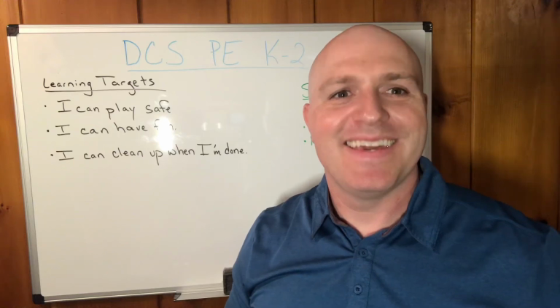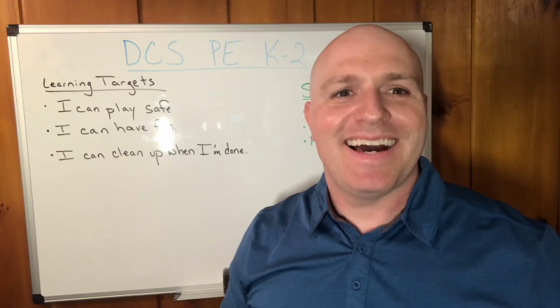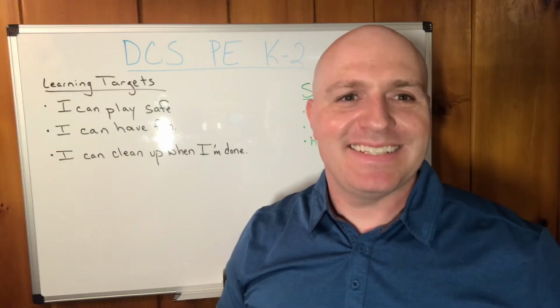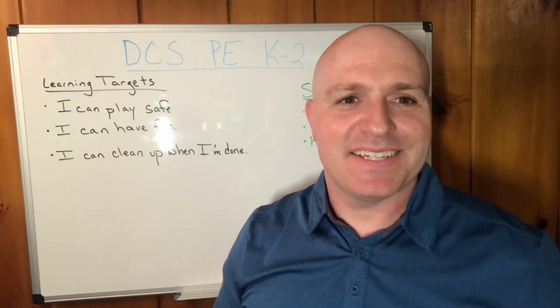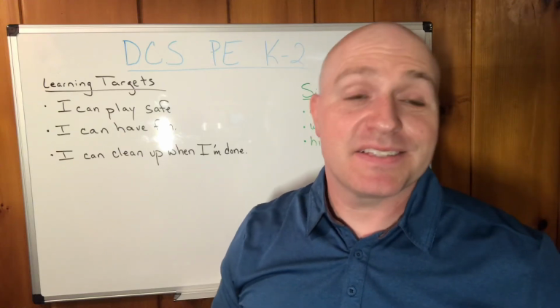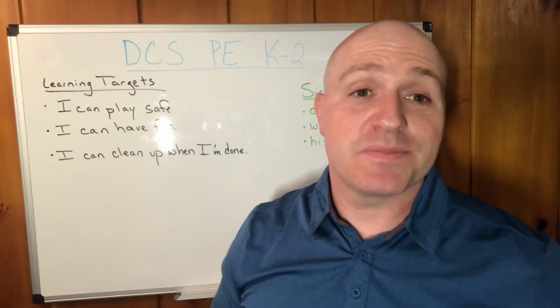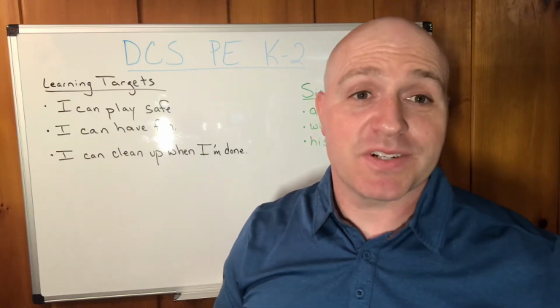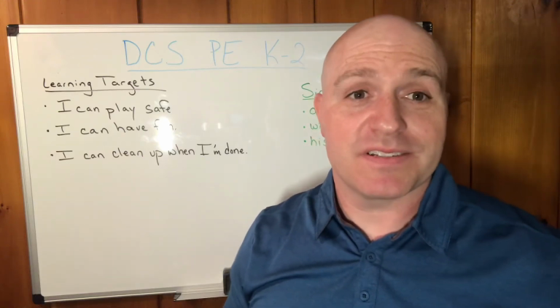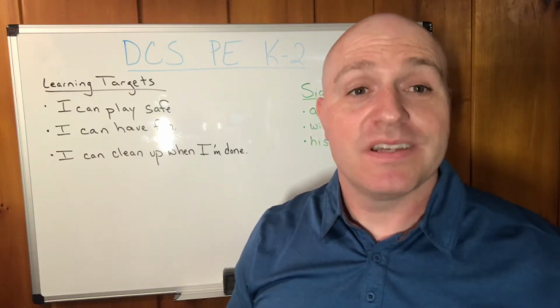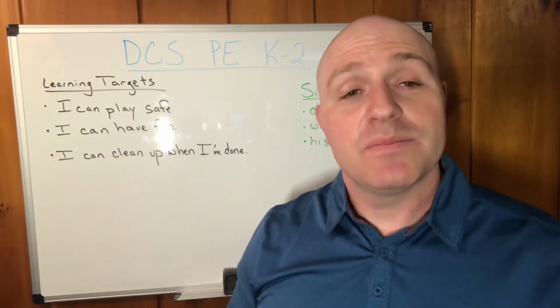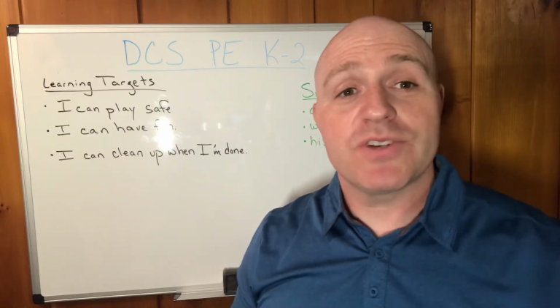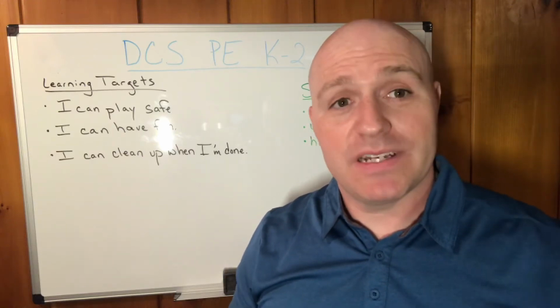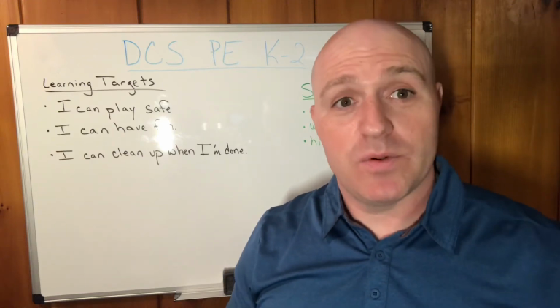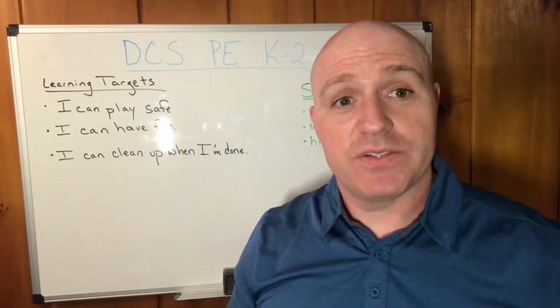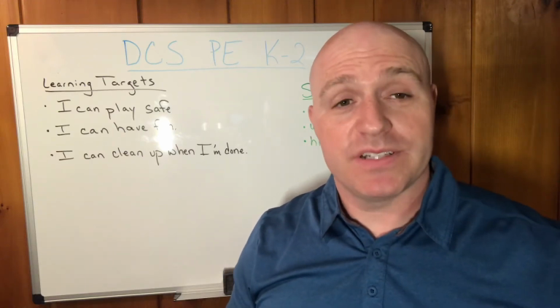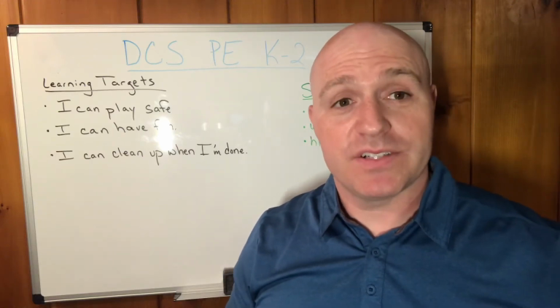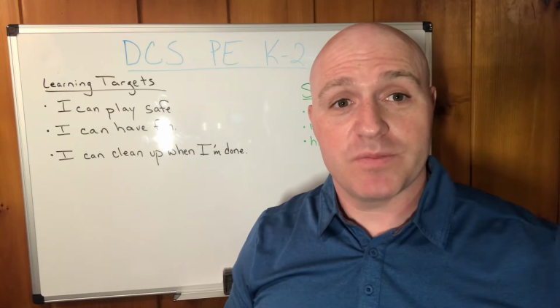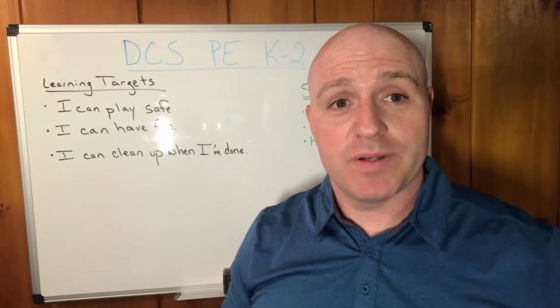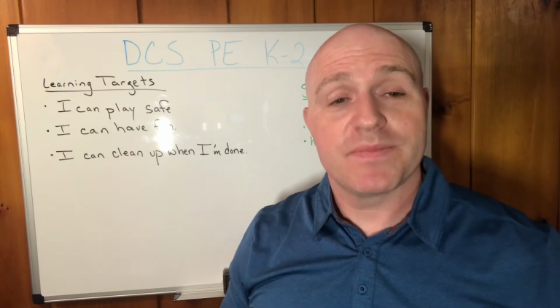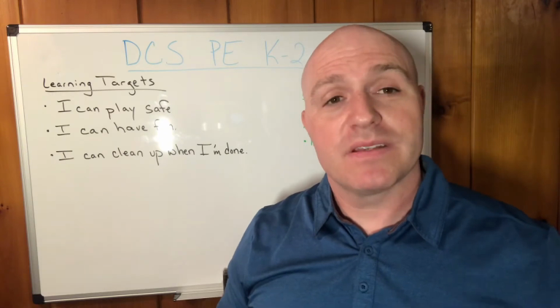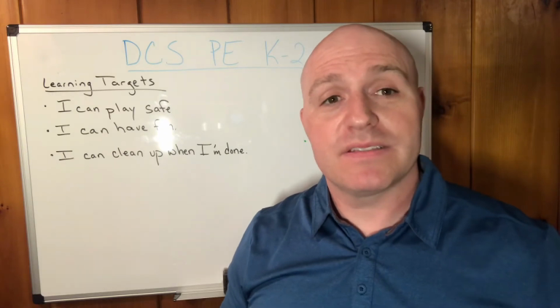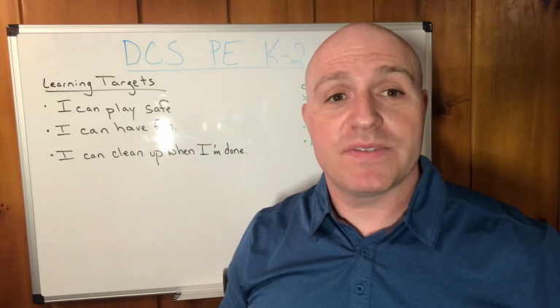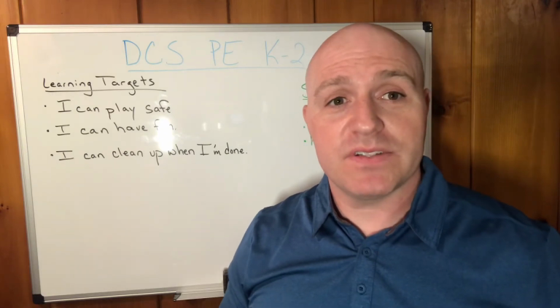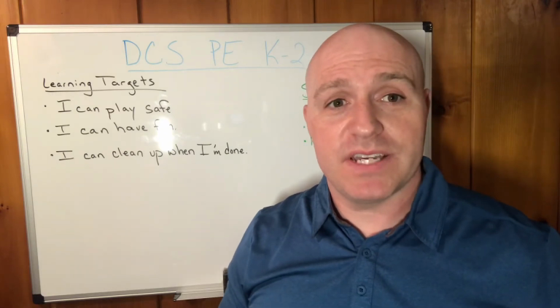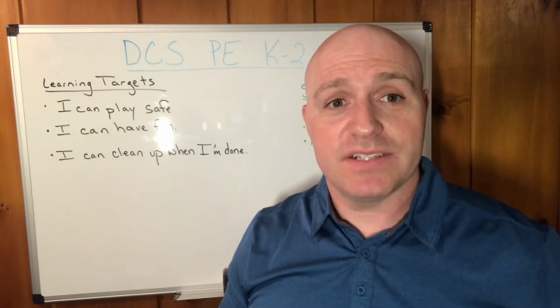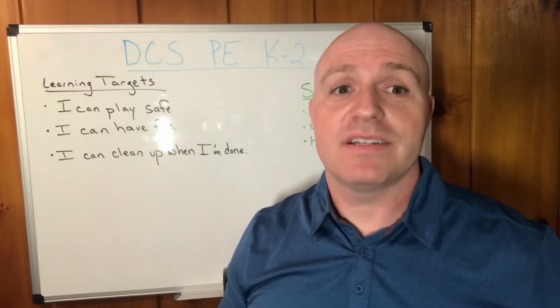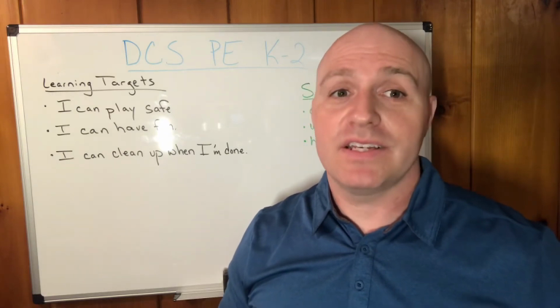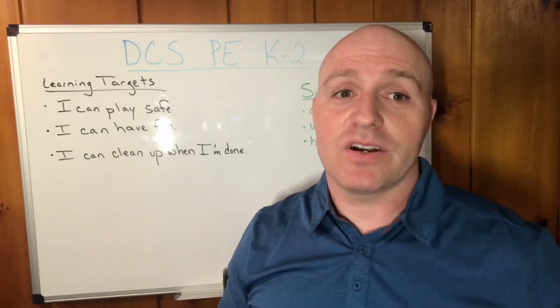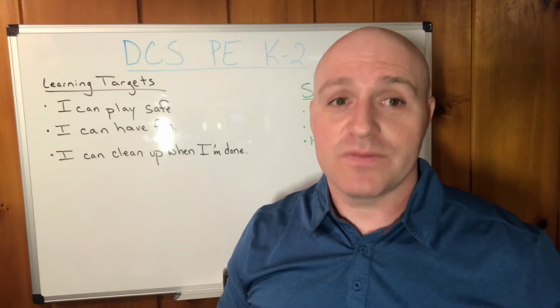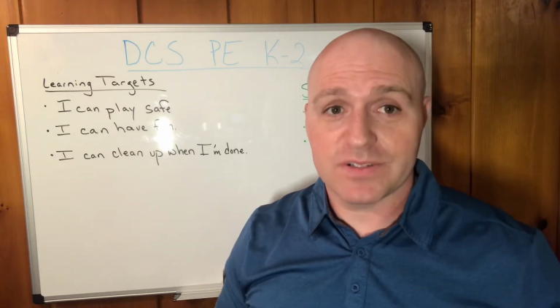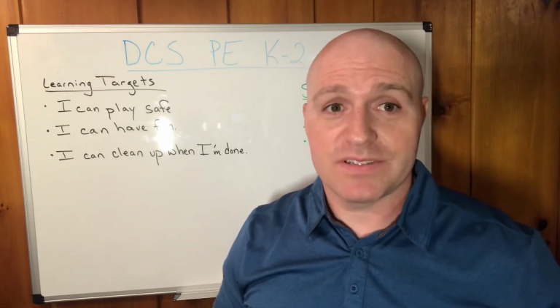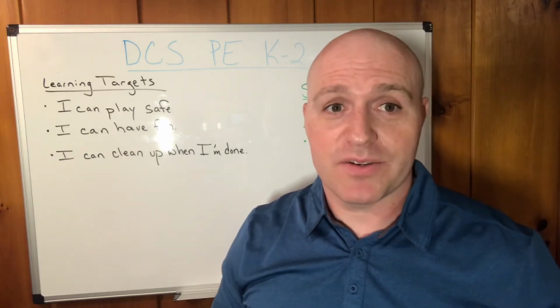Hi DCS, this is Mr. Cousin. Mr. Anthony will be joining us in just a moment. This is physical education, kindergarten, first and second grade.